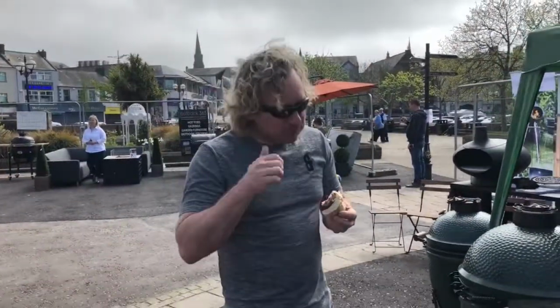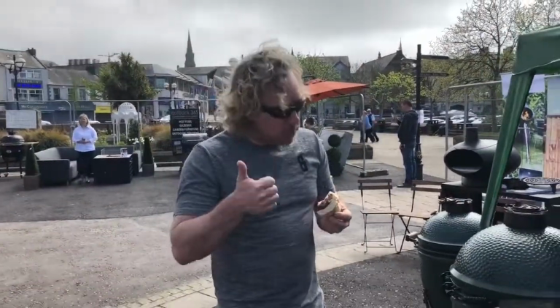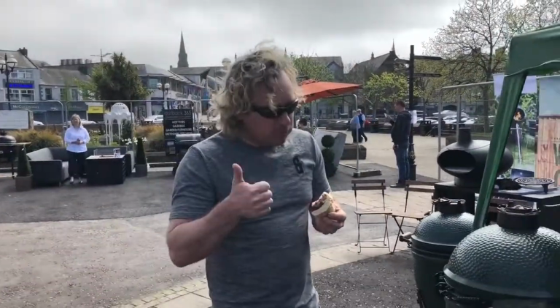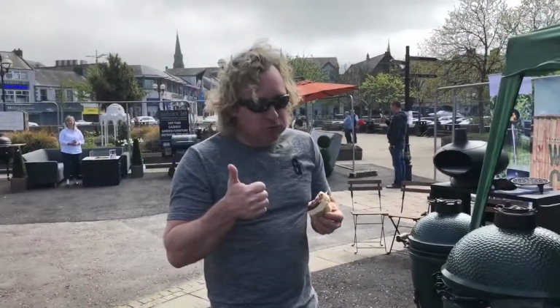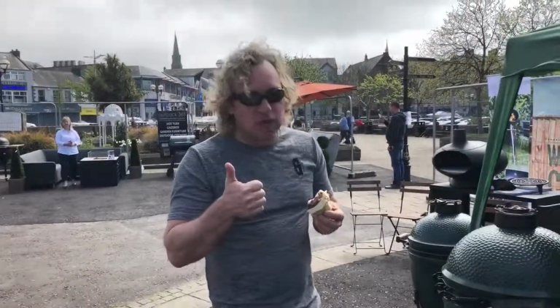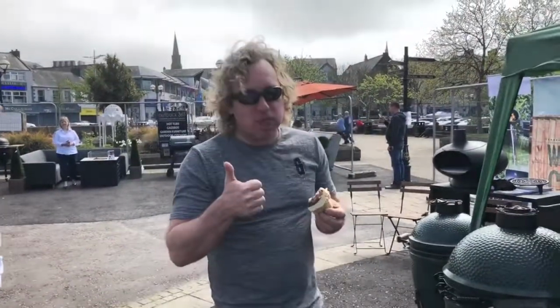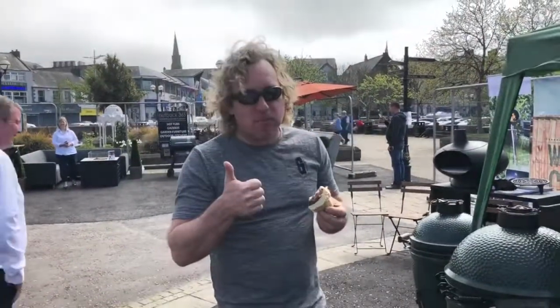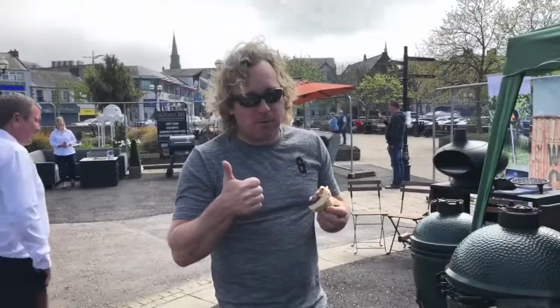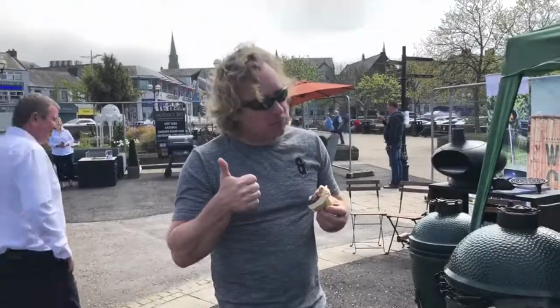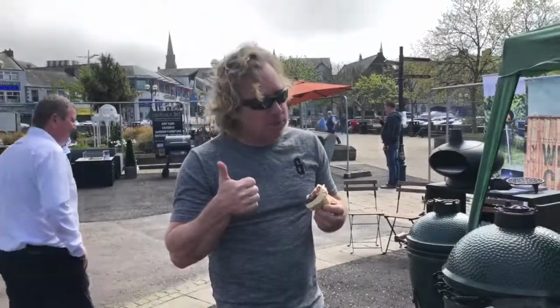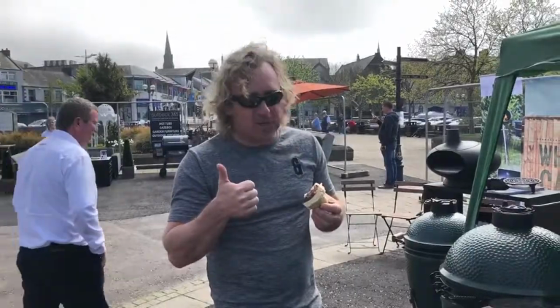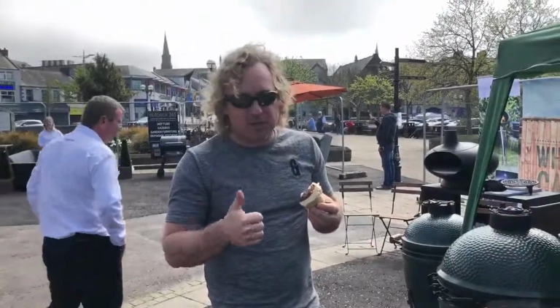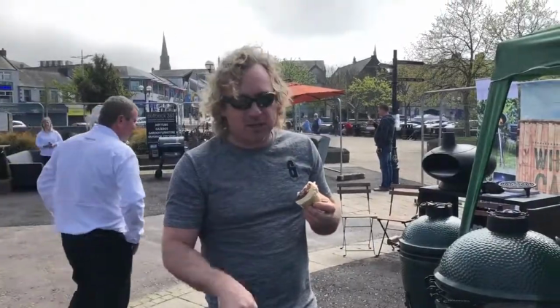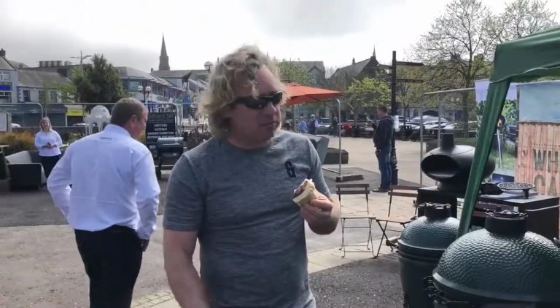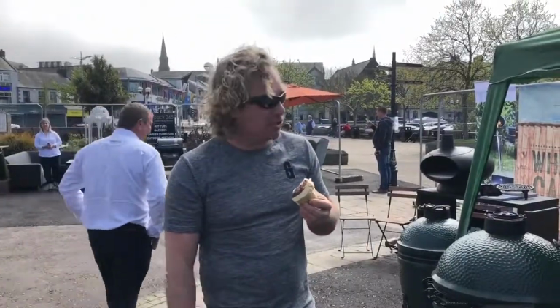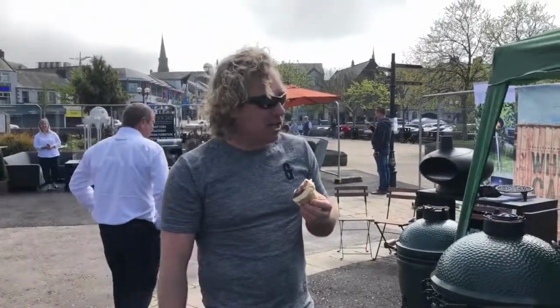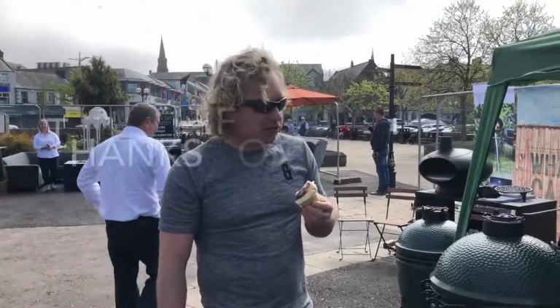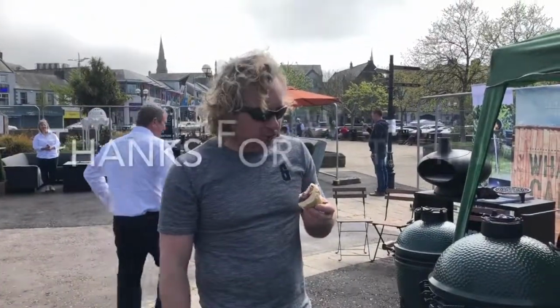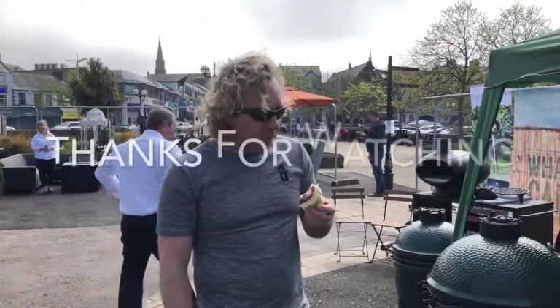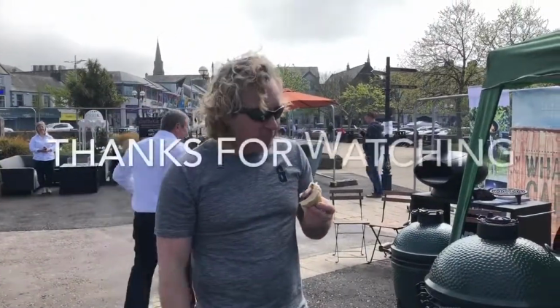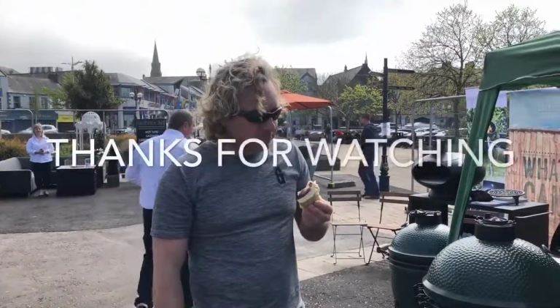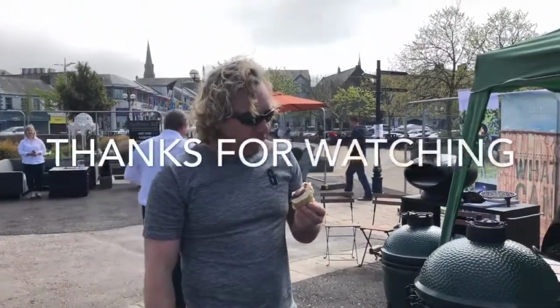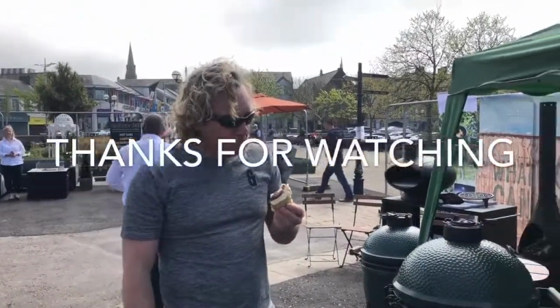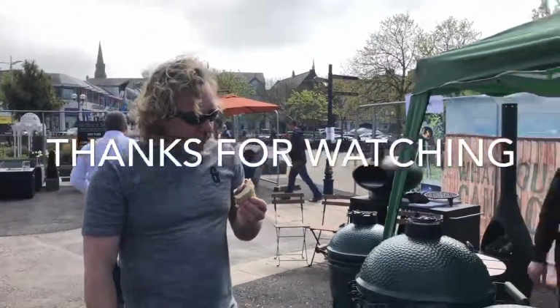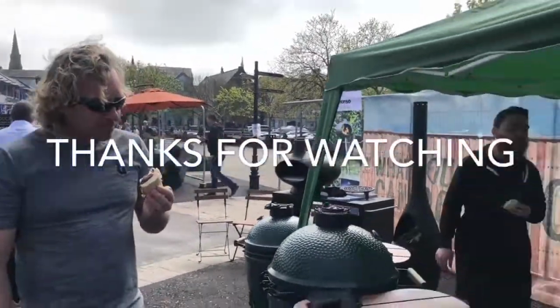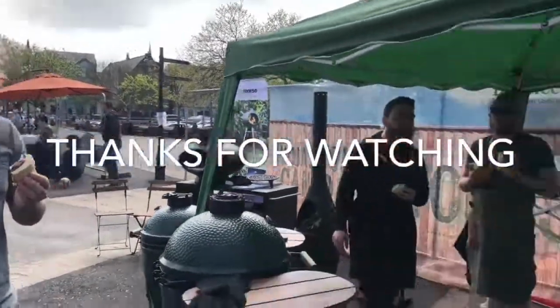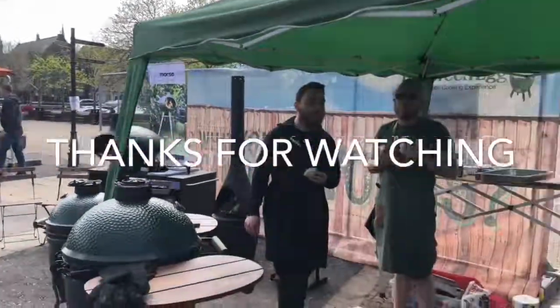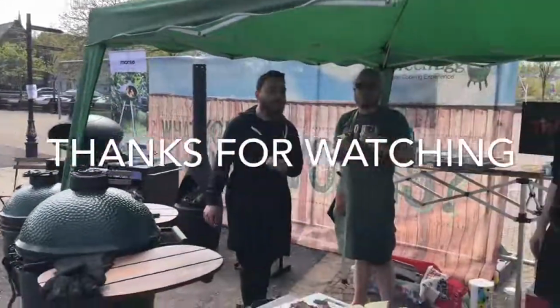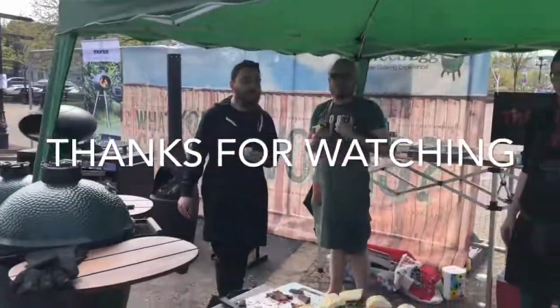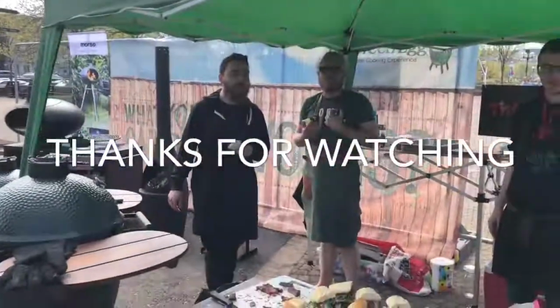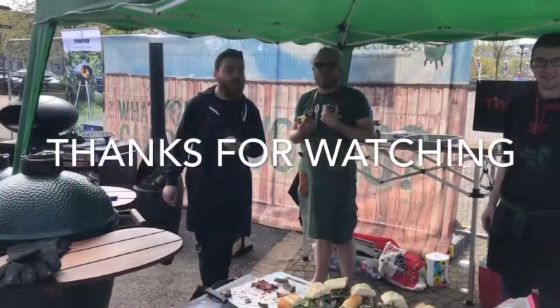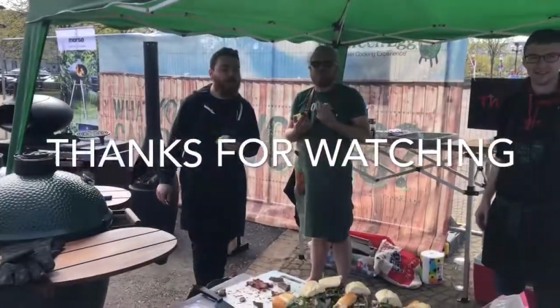Thumbs up? Thumbs up, definitely. Thumbs up from Yori — that's good enough for us. Well done, Alan.